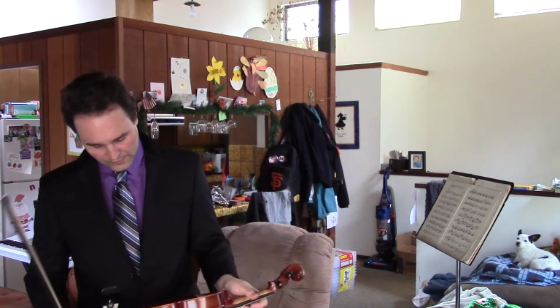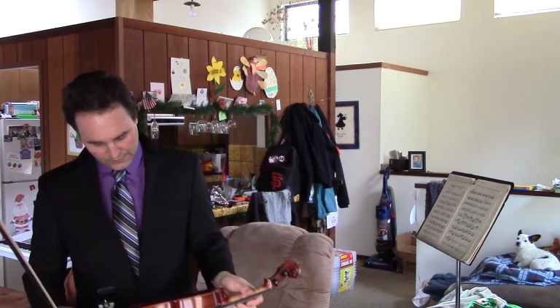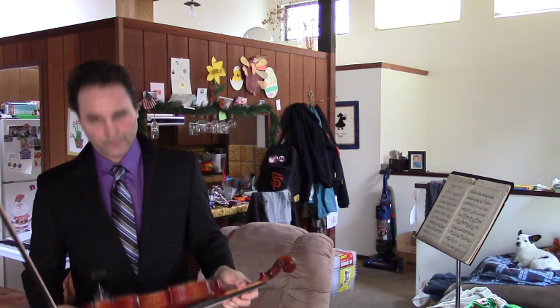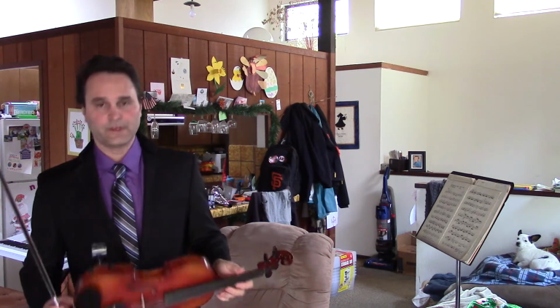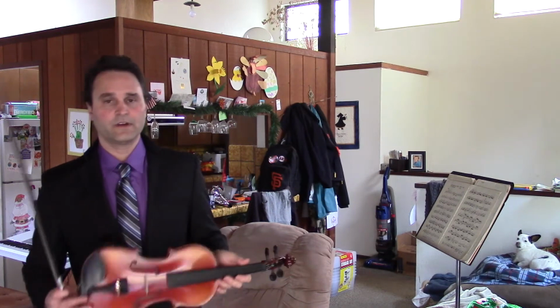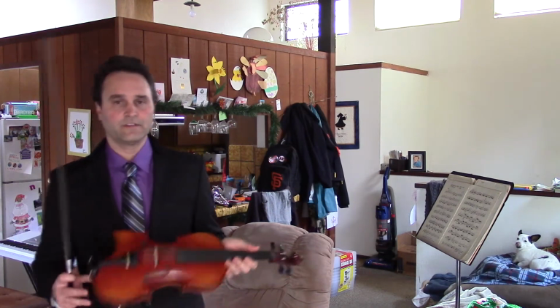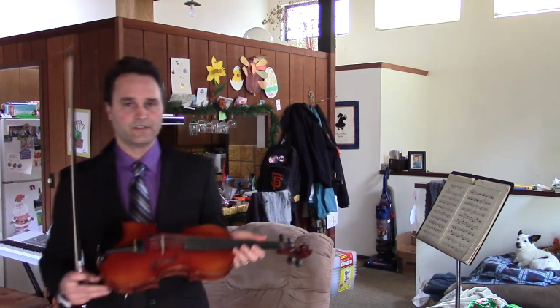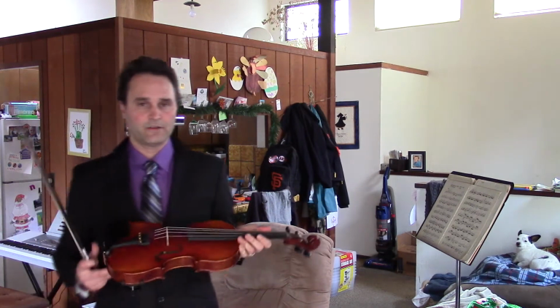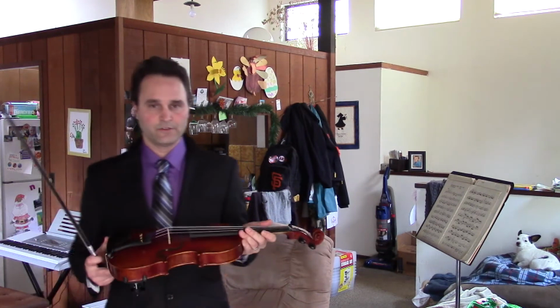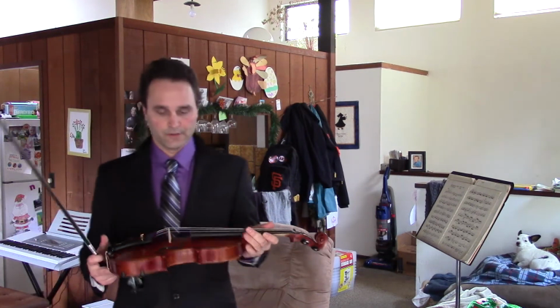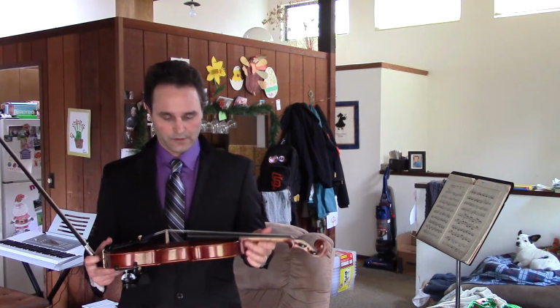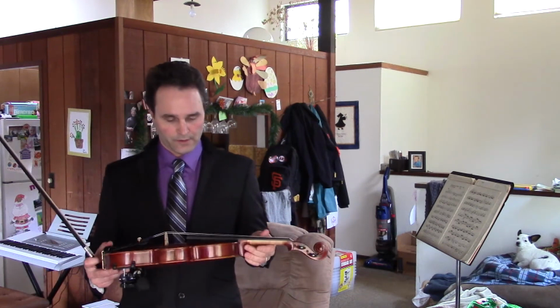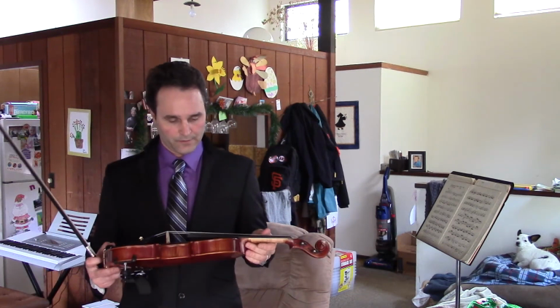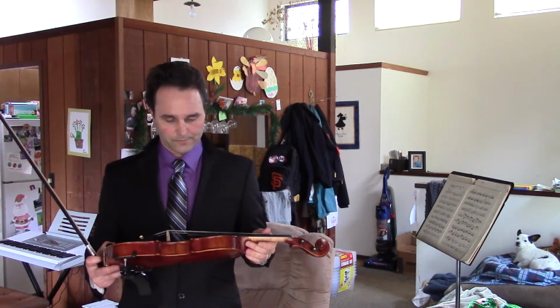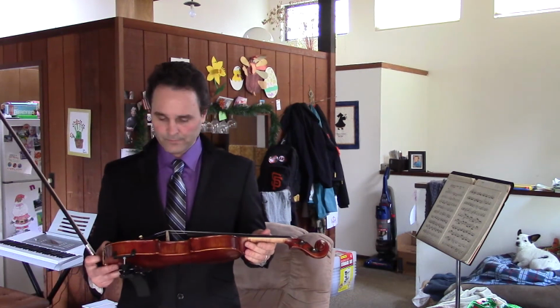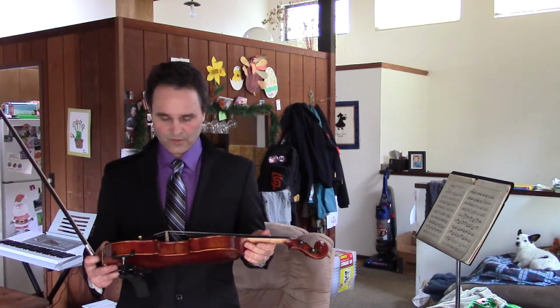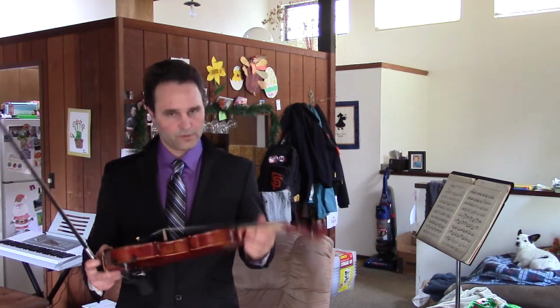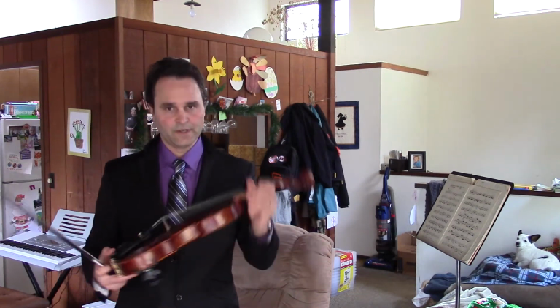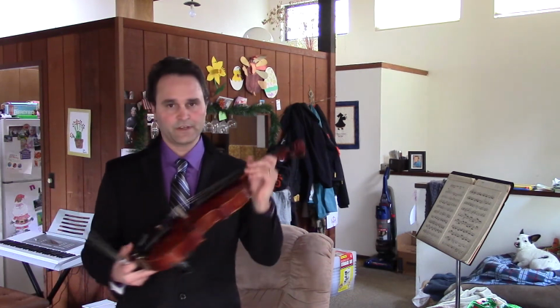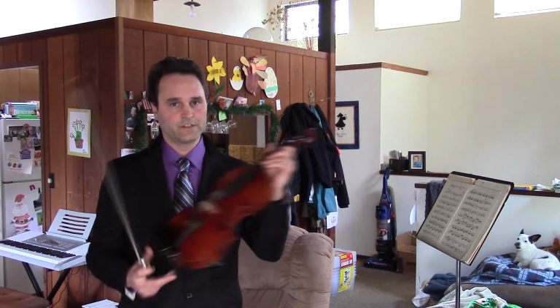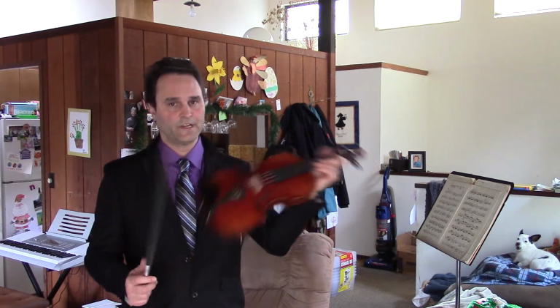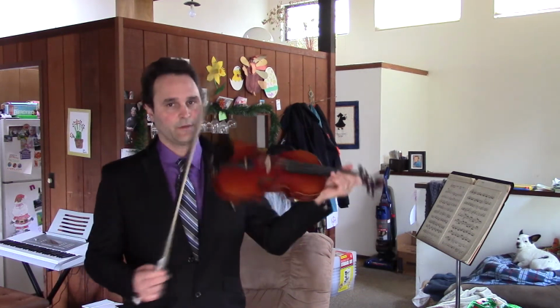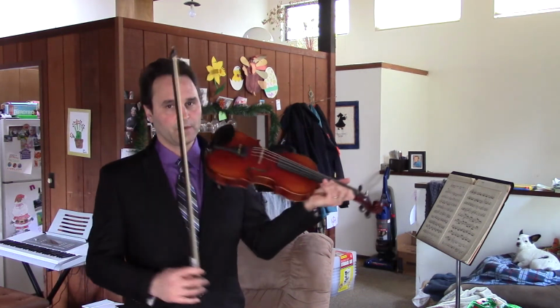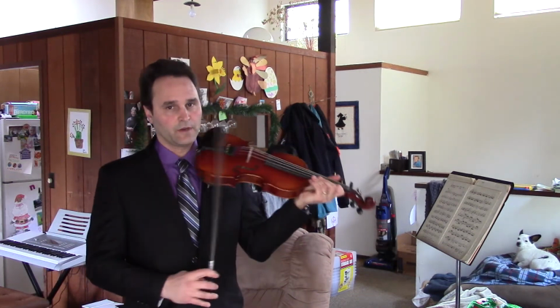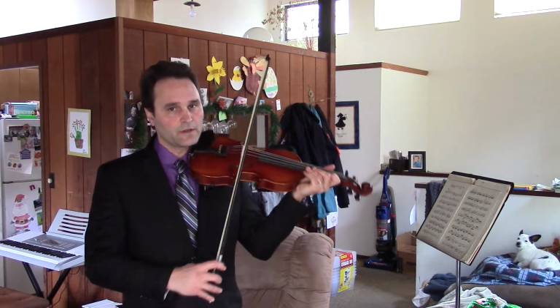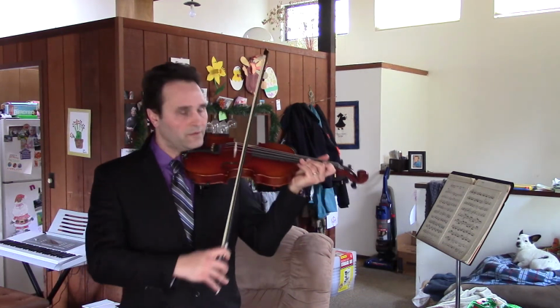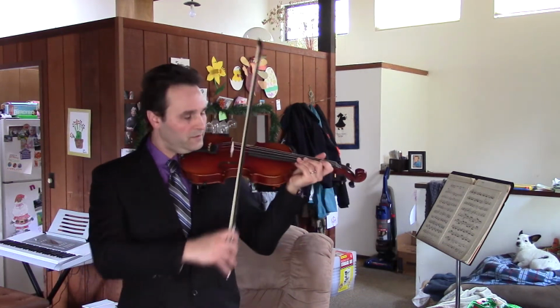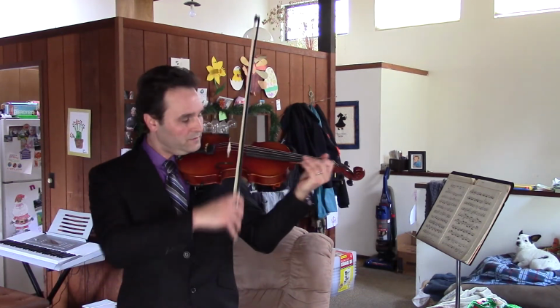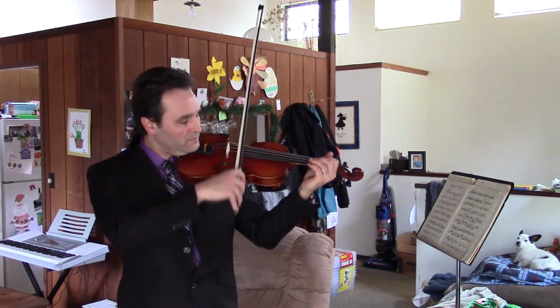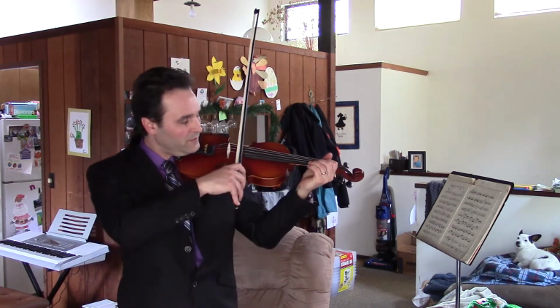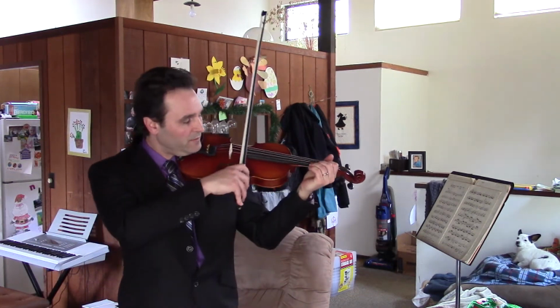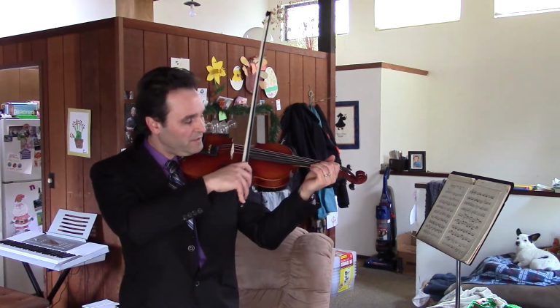It's definitely got a nice sound to it. It plays like a champ — I love the way it plays.